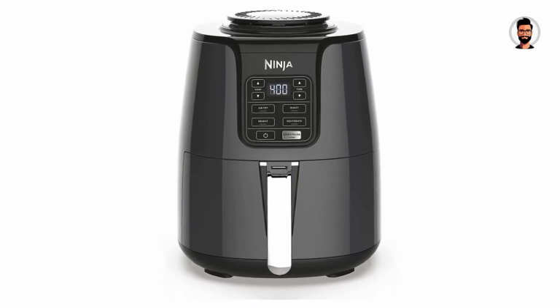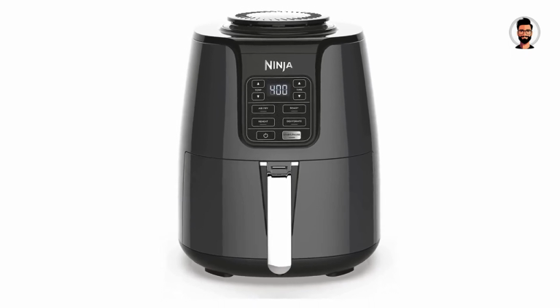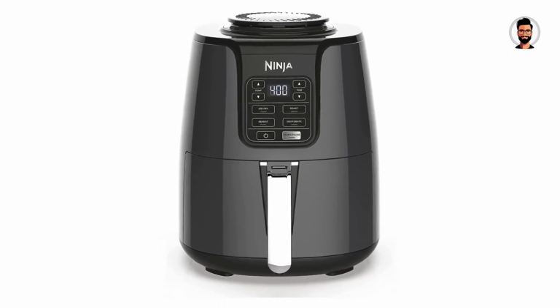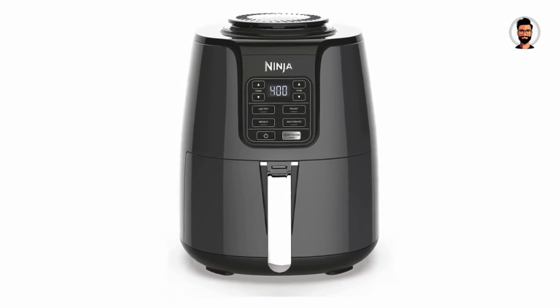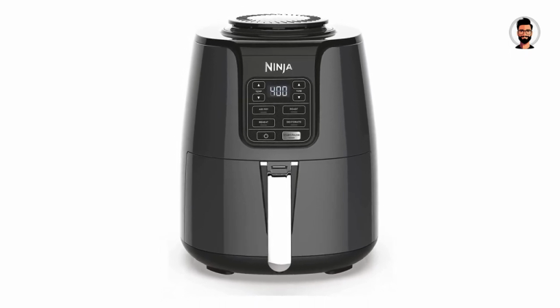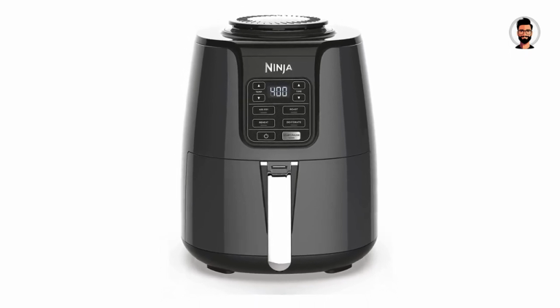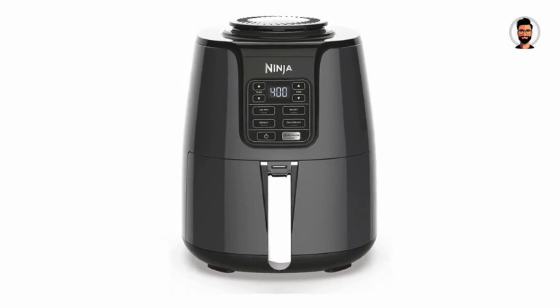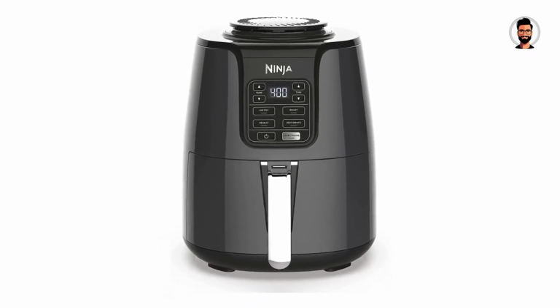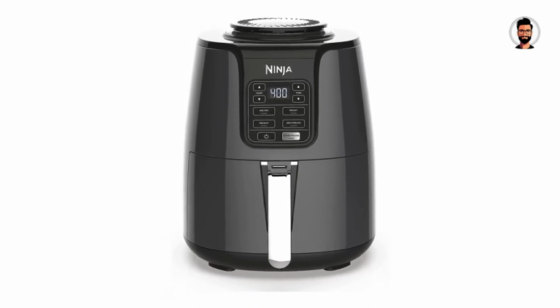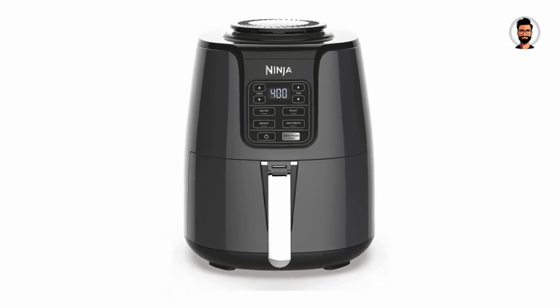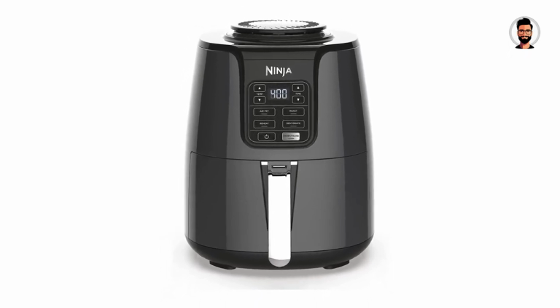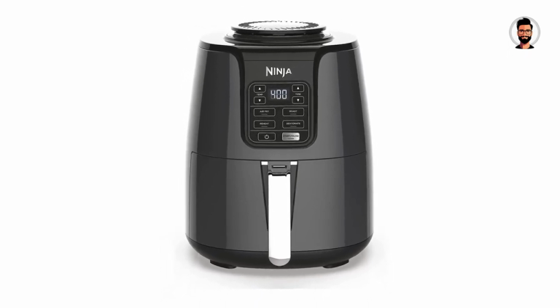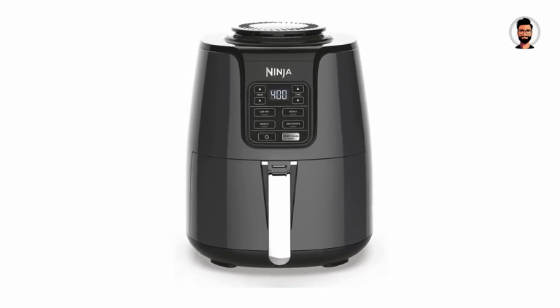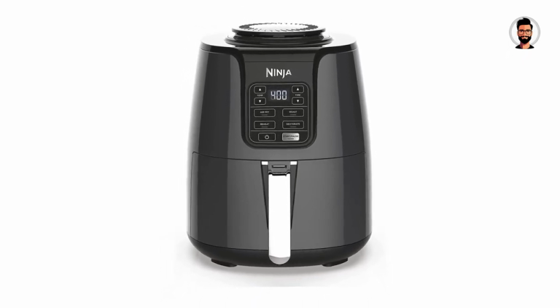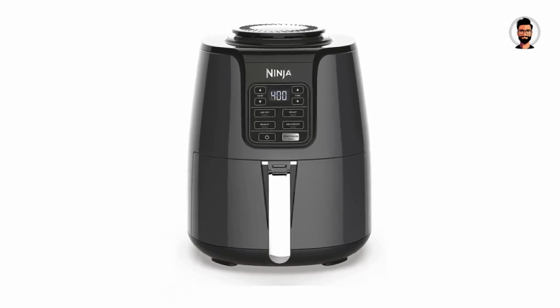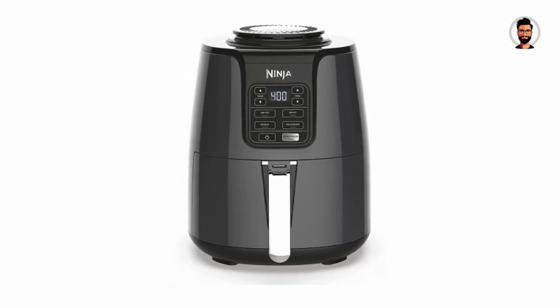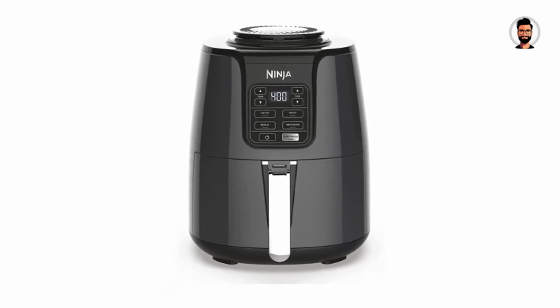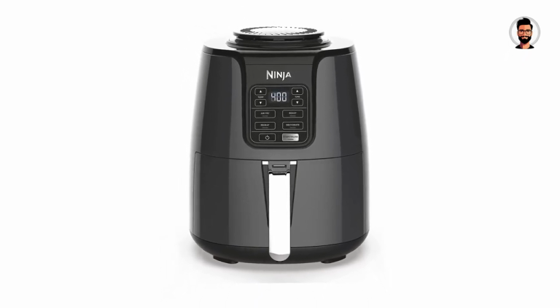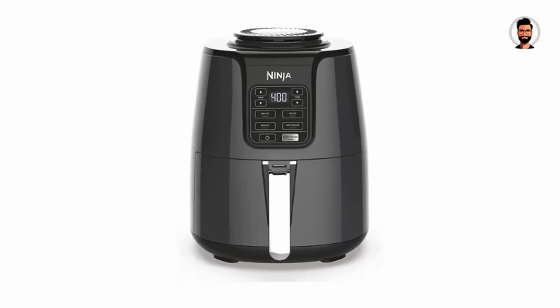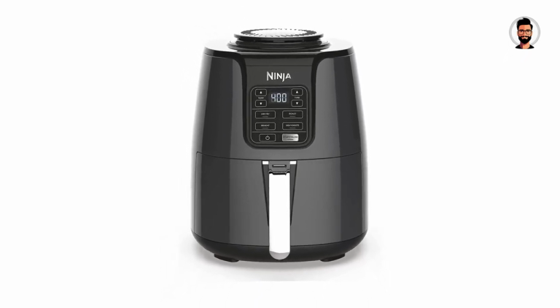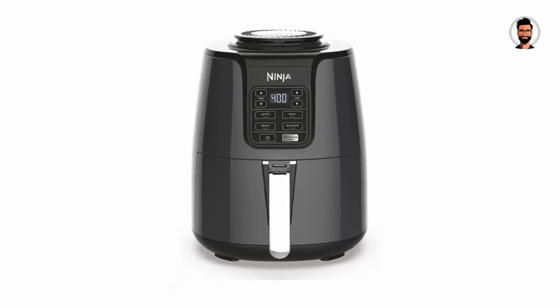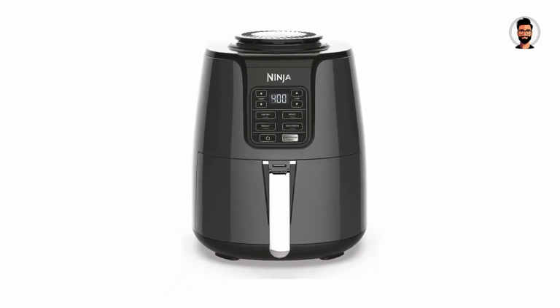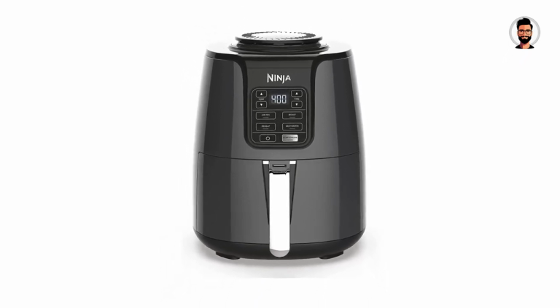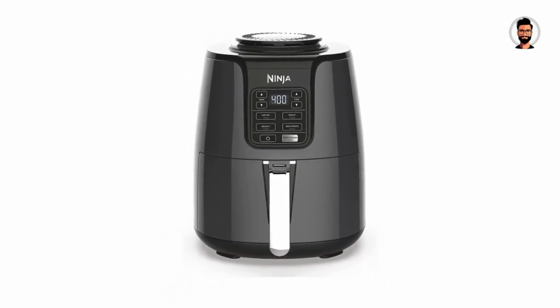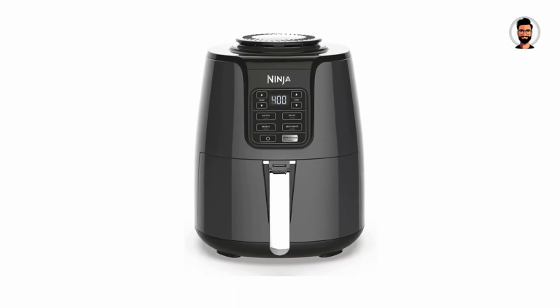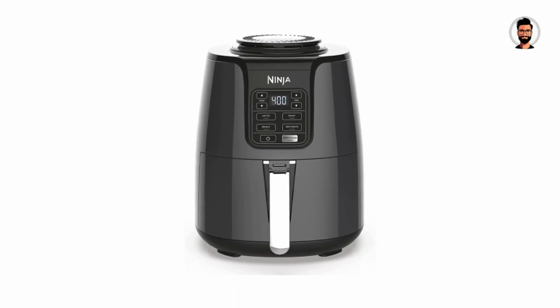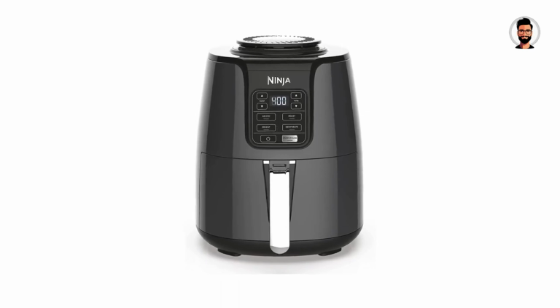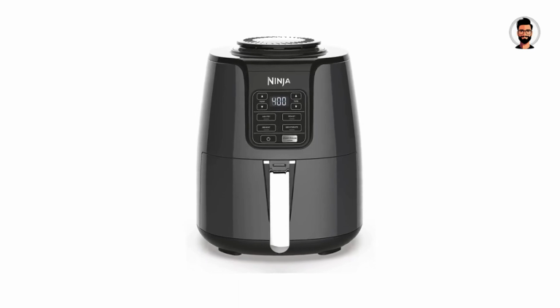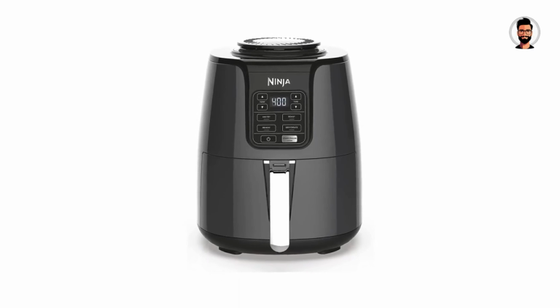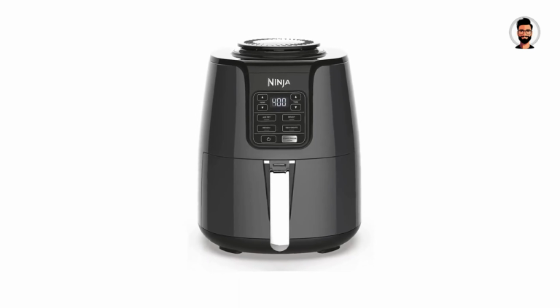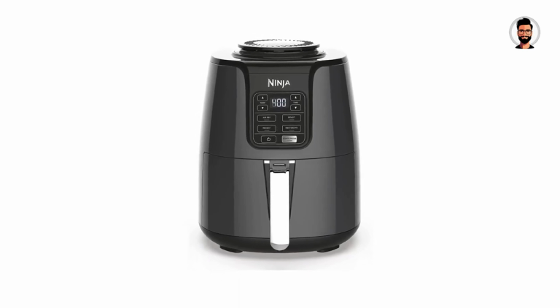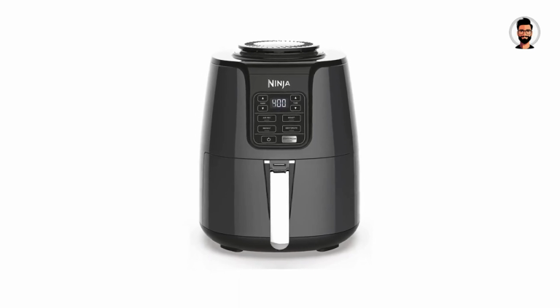The most noticeable issue with the Ninja AF-101 Air Fryer is how loud it is.